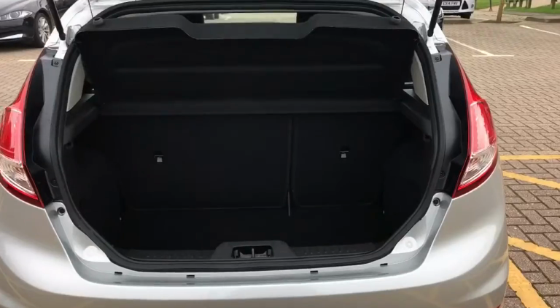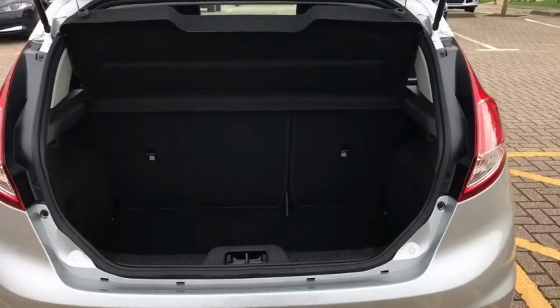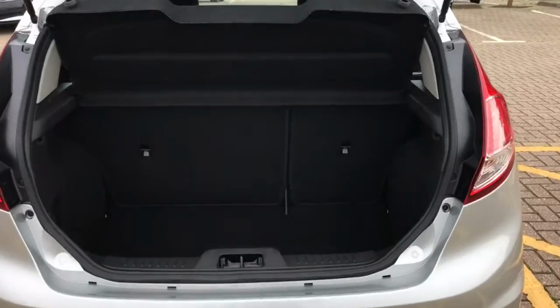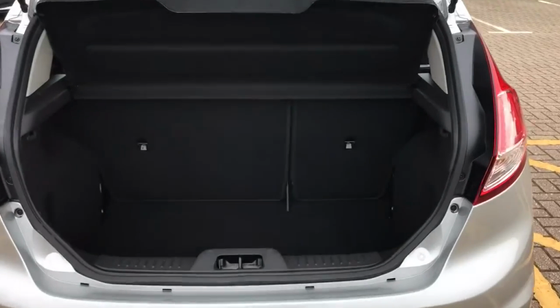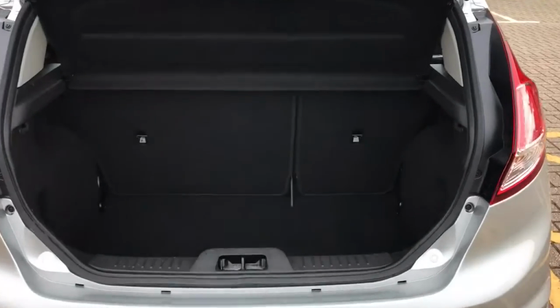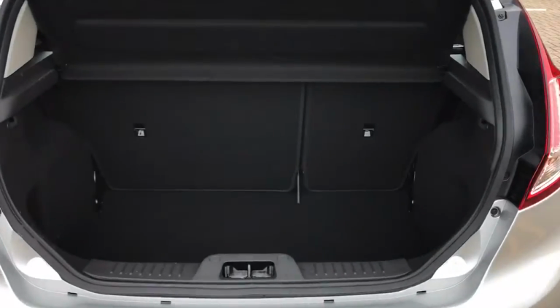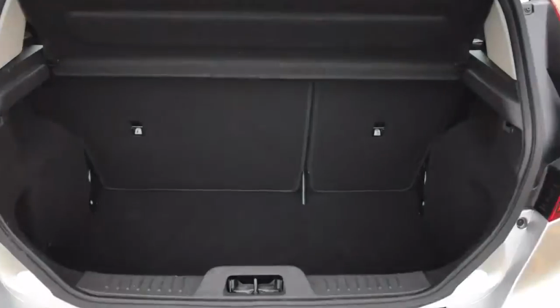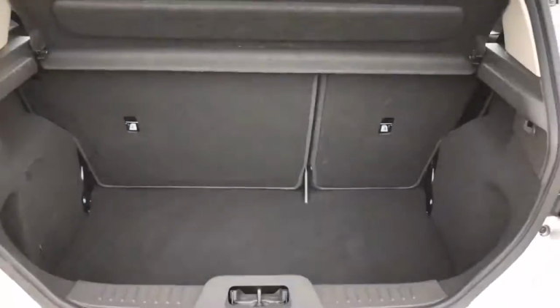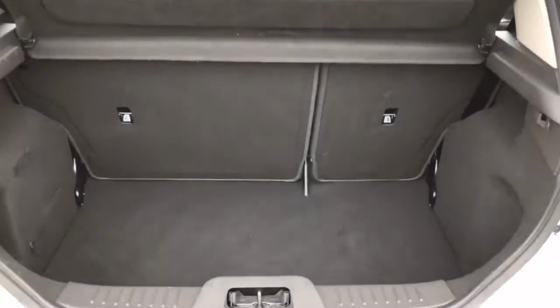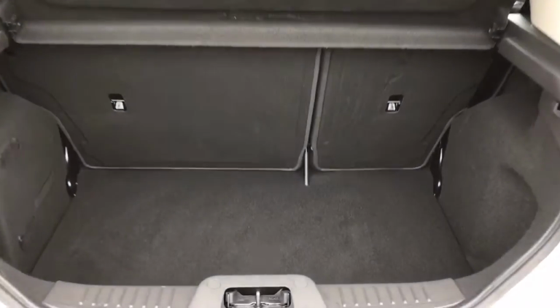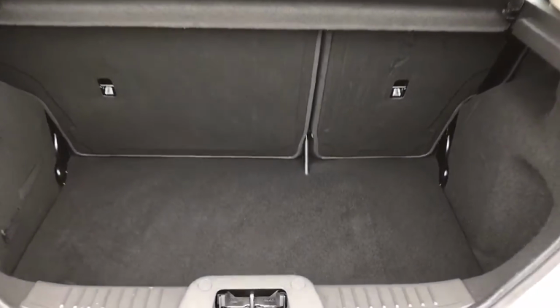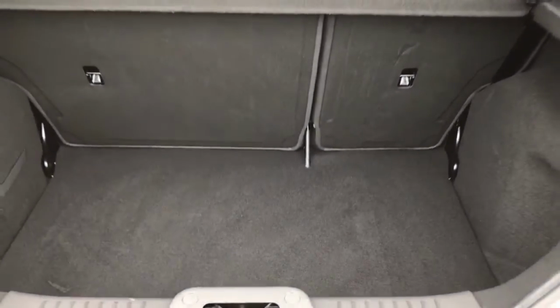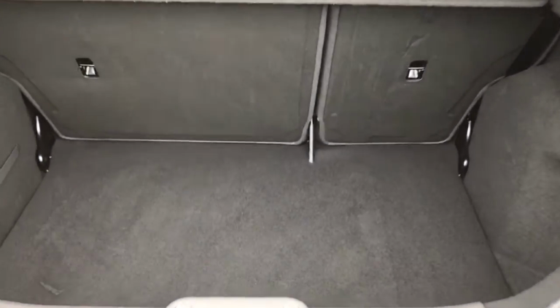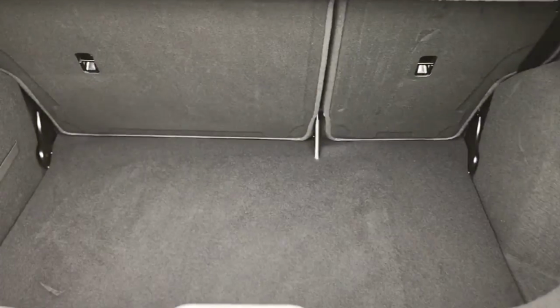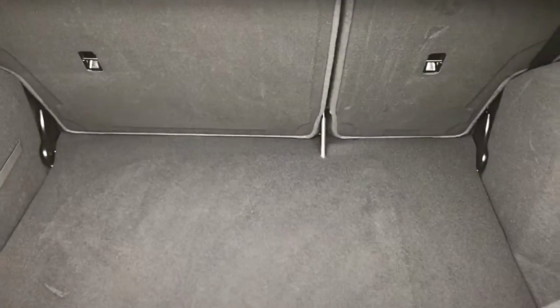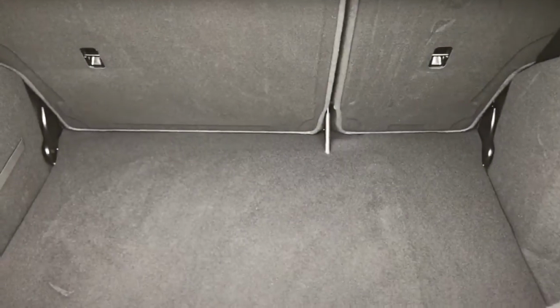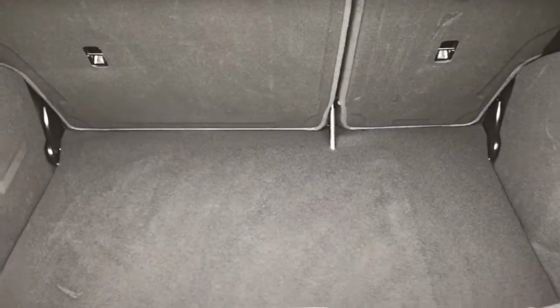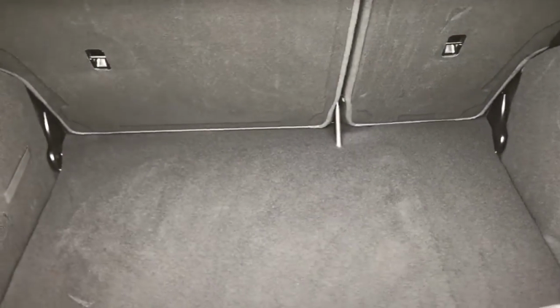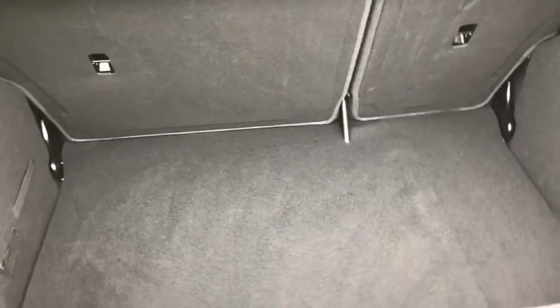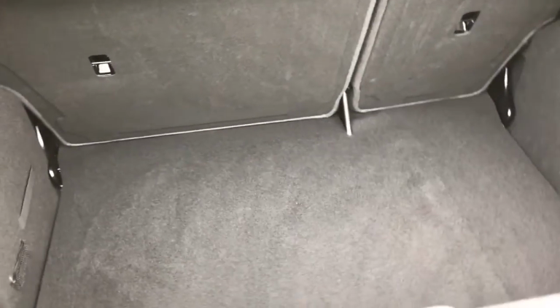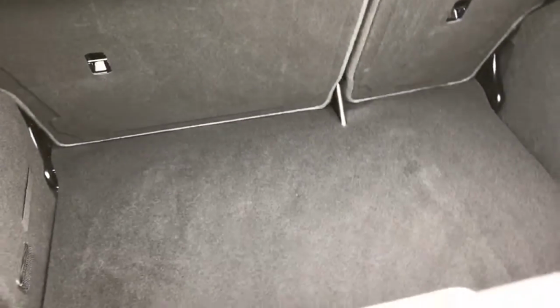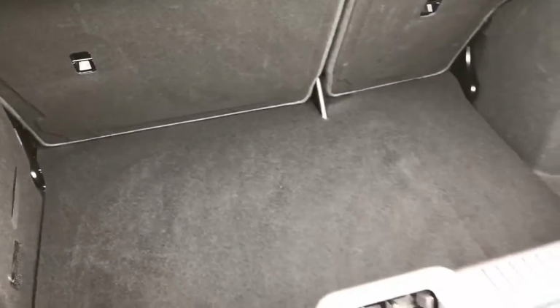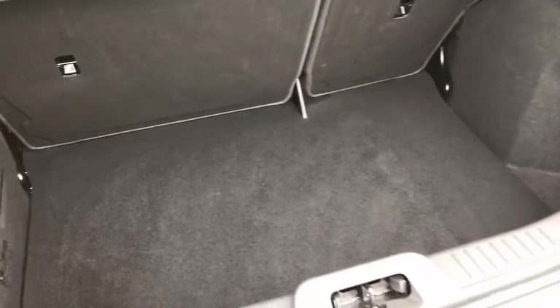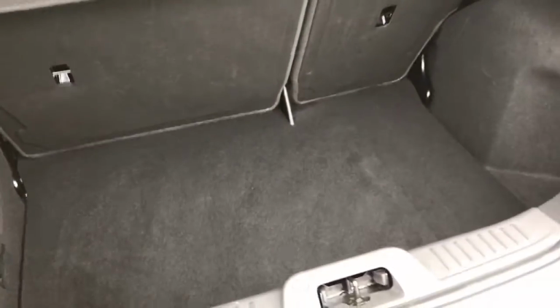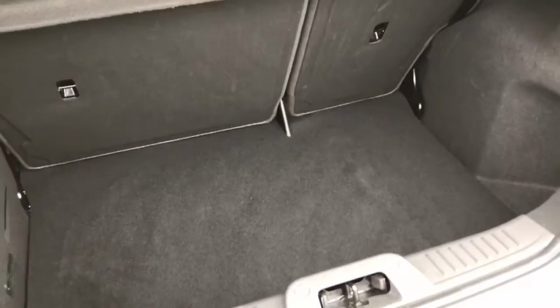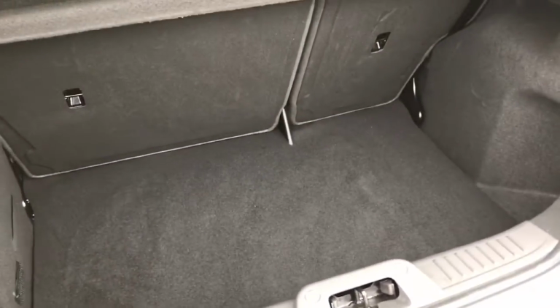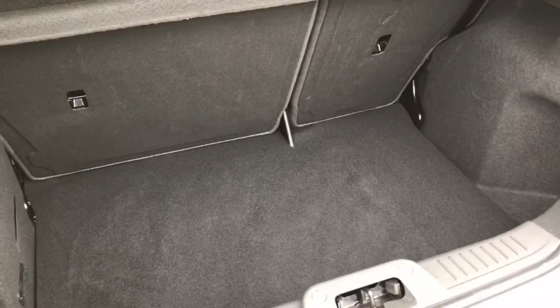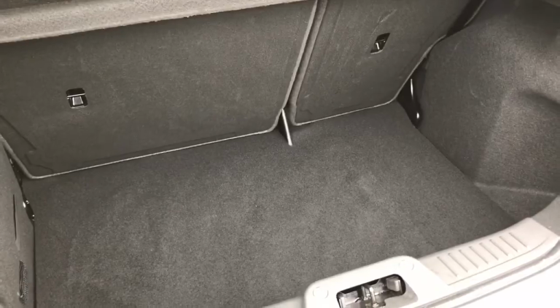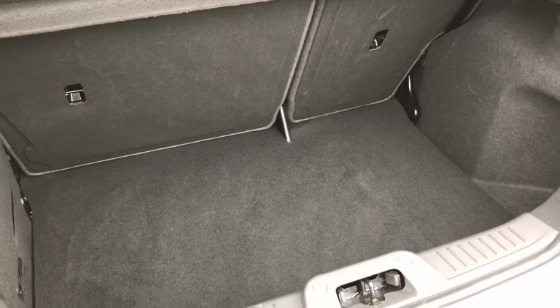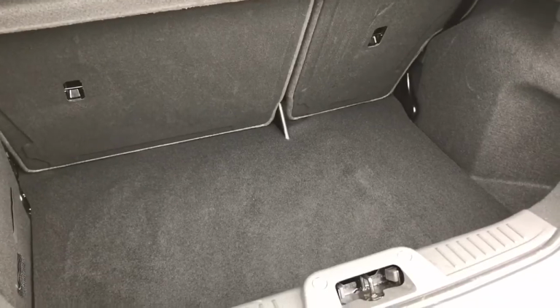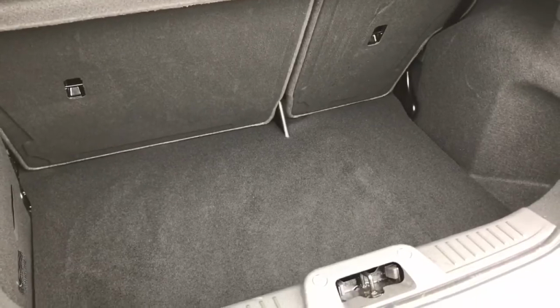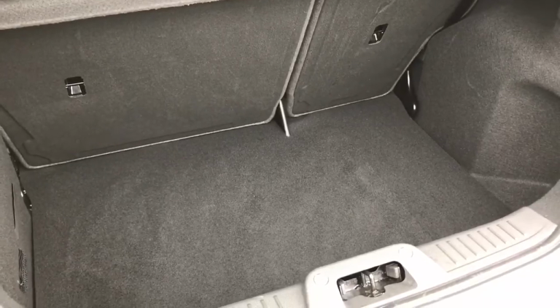As we approach the back of the car you'll see we've got a 60-40 split folding rear seat and a really decent amount of boot space as well.